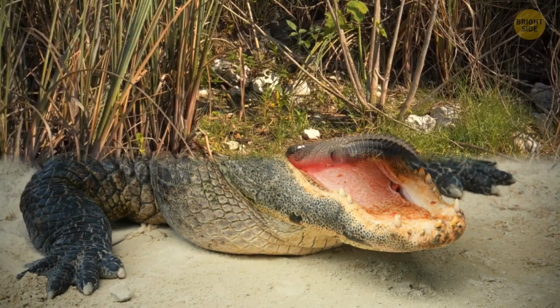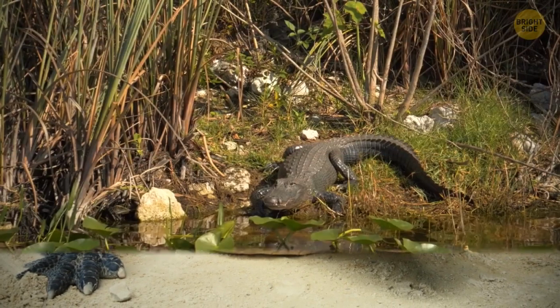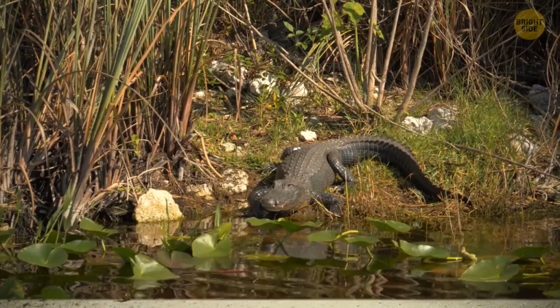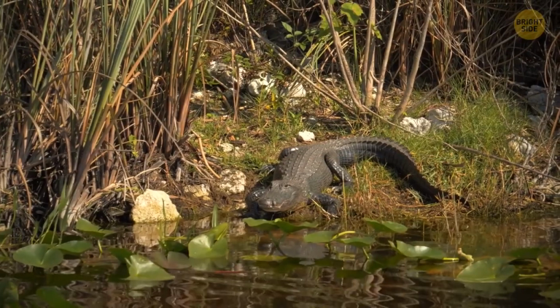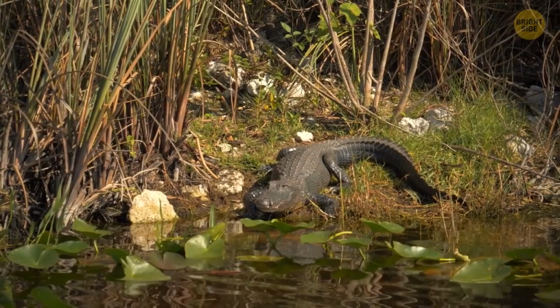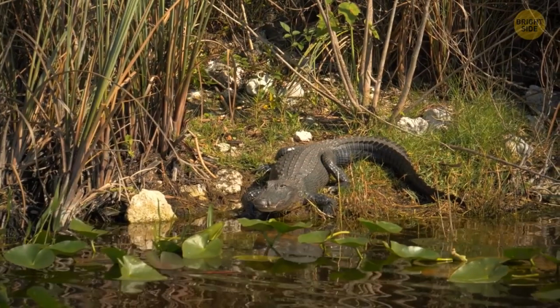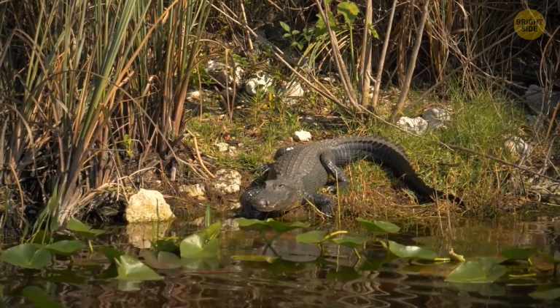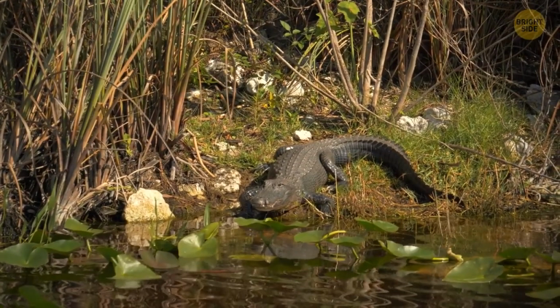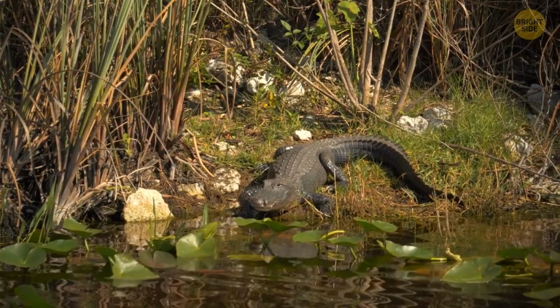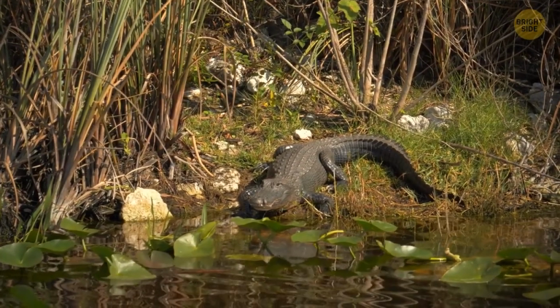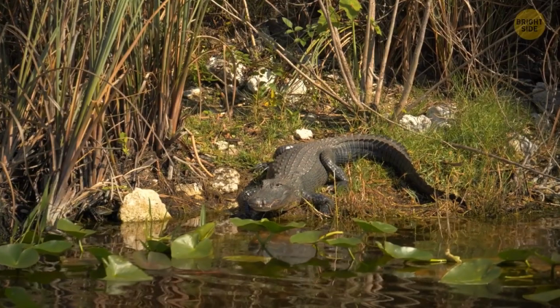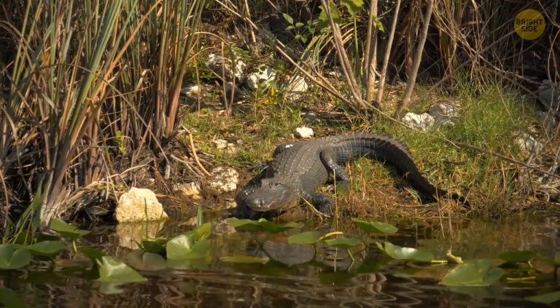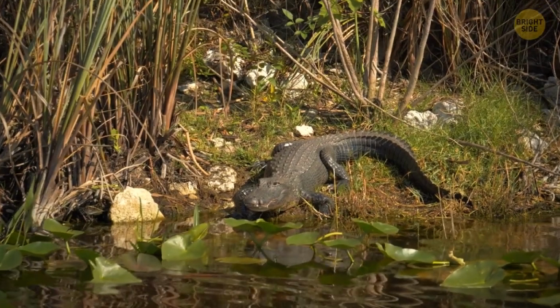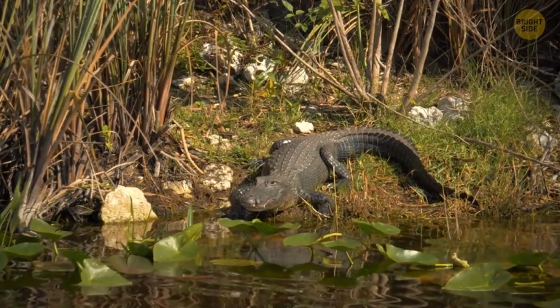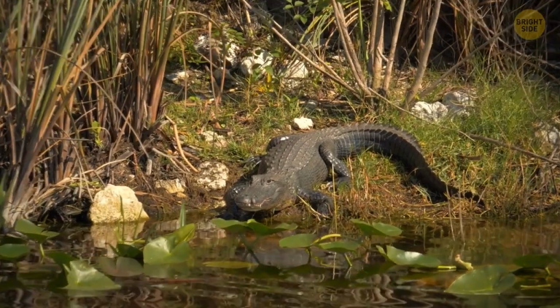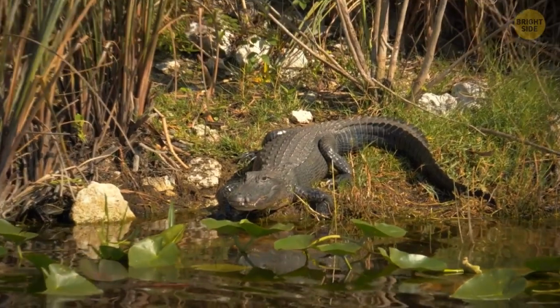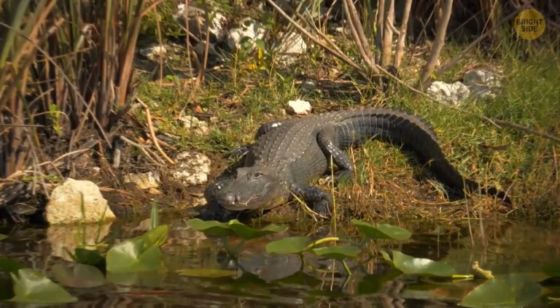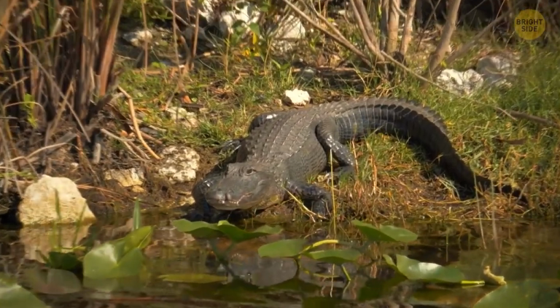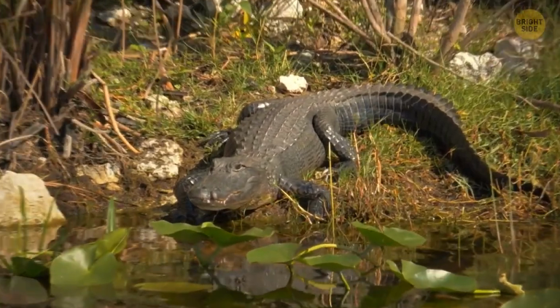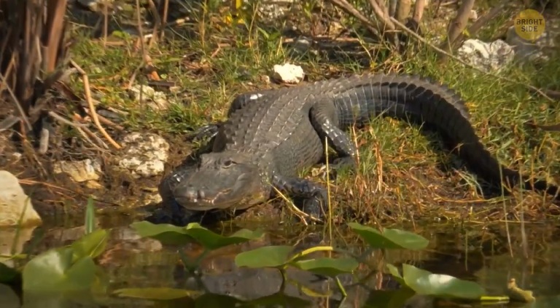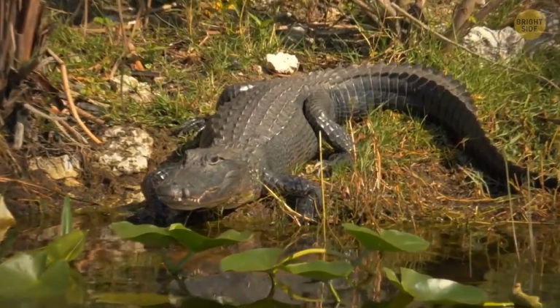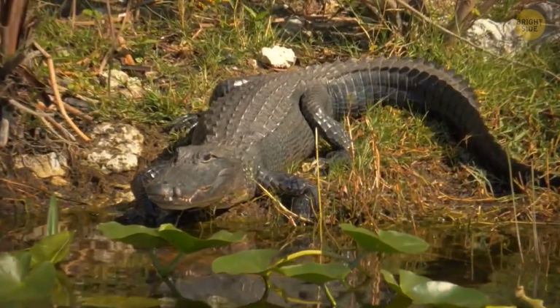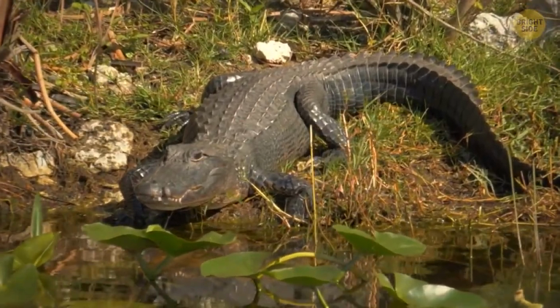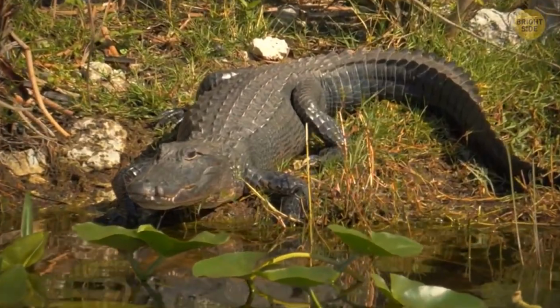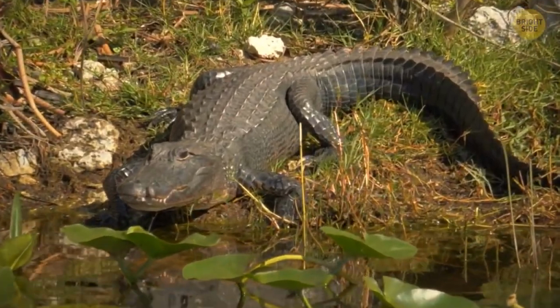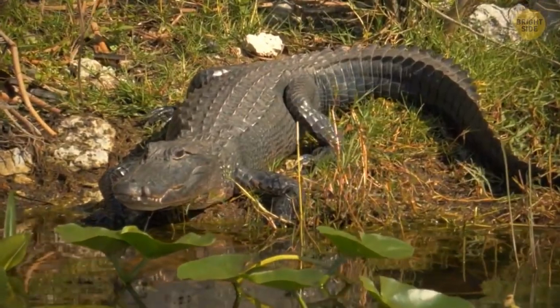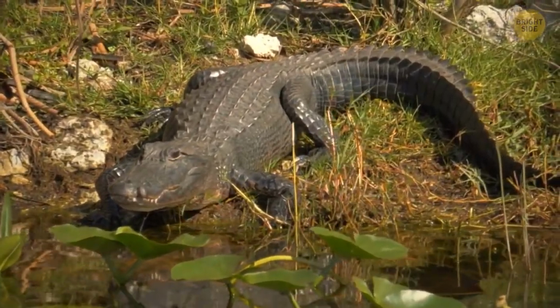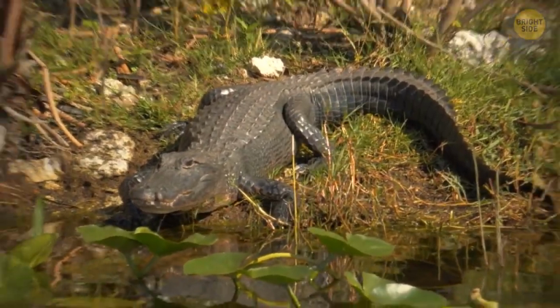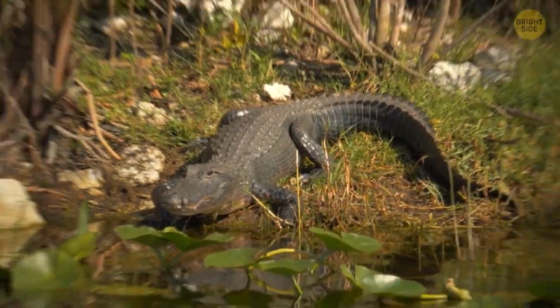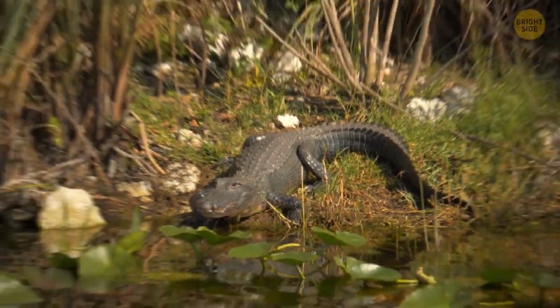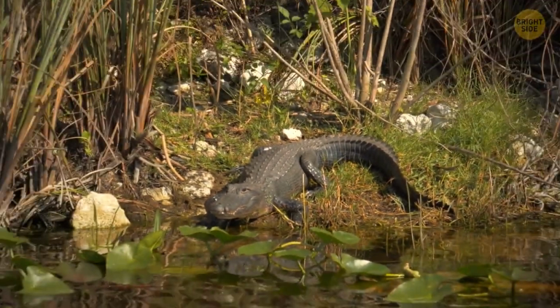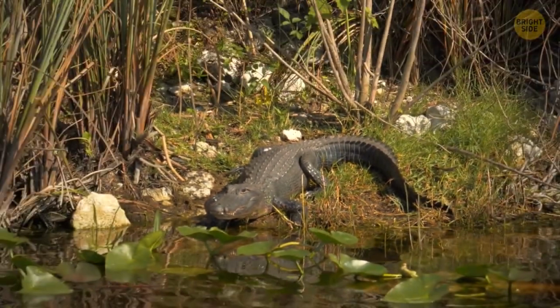Yeah, this crocodile. Go ahead and take a closer look. Nah, just kidding. Come on back.